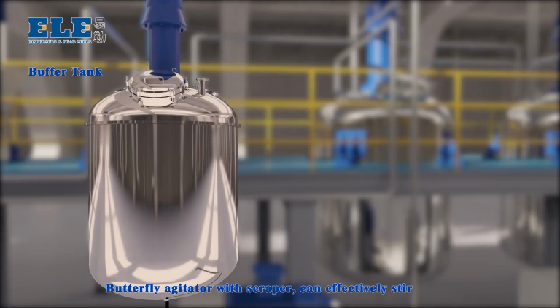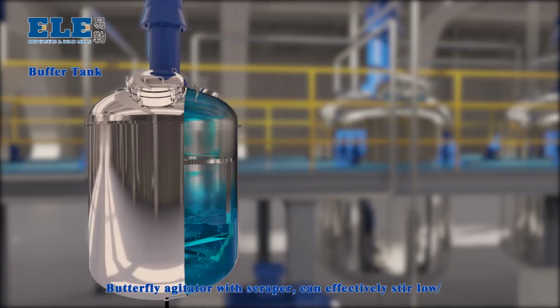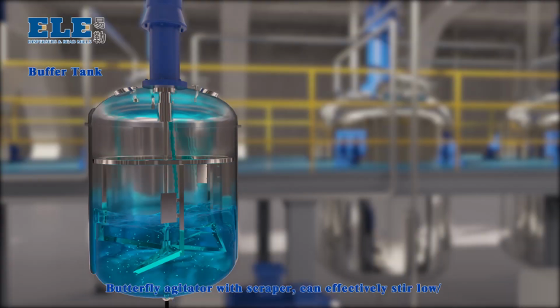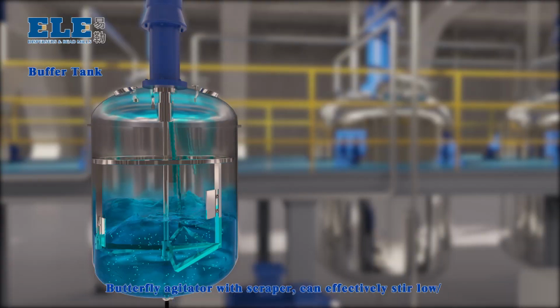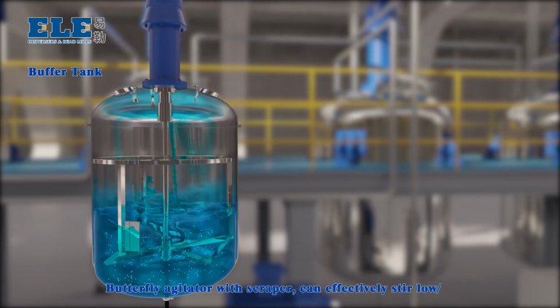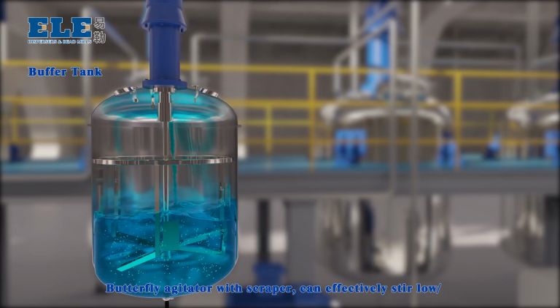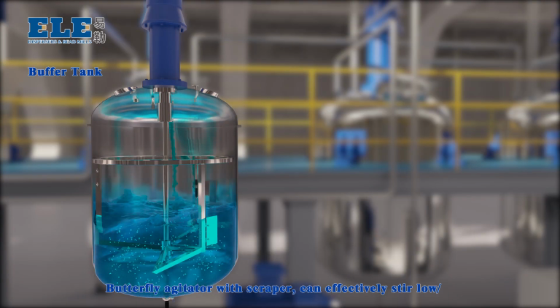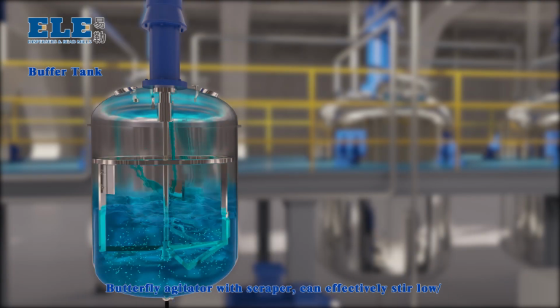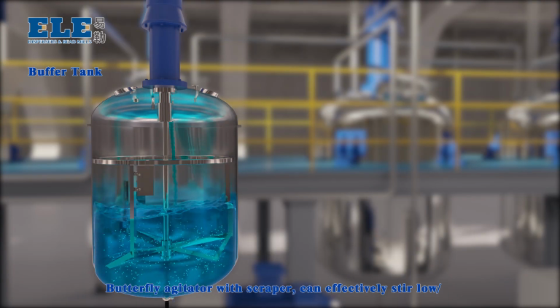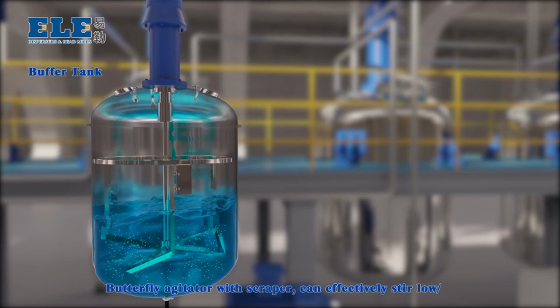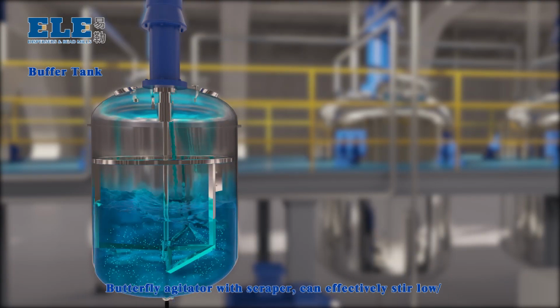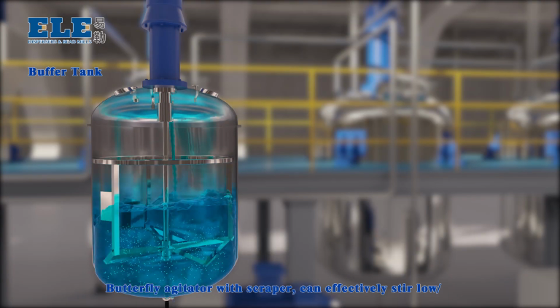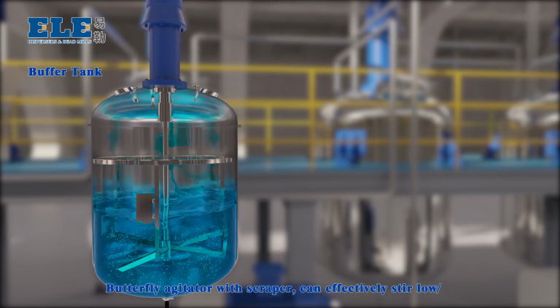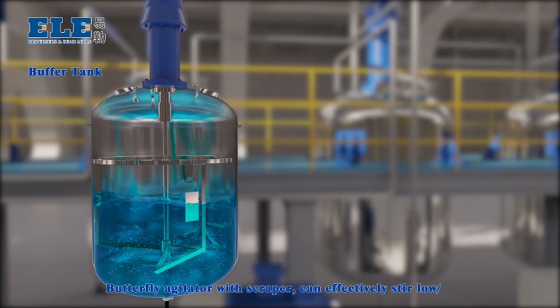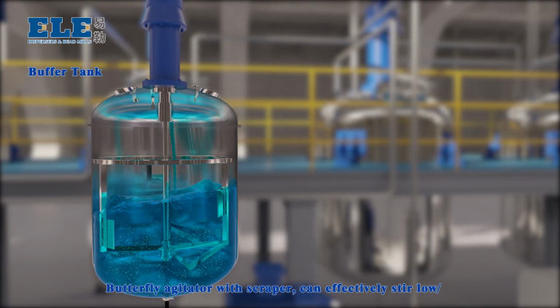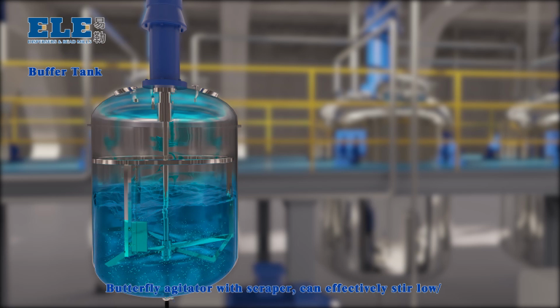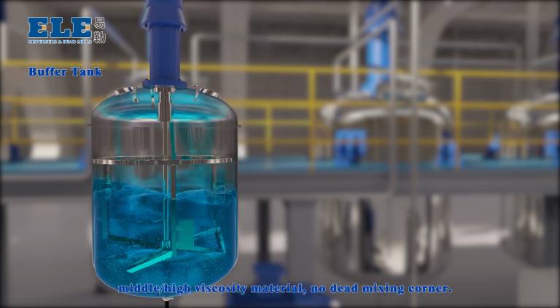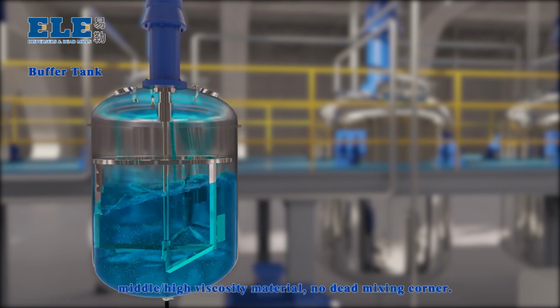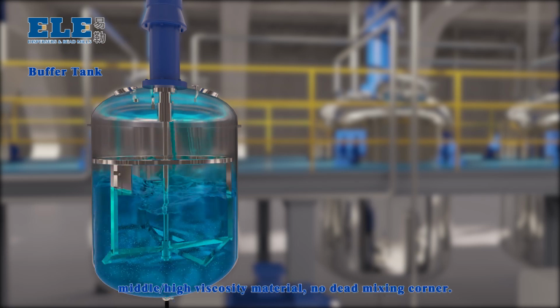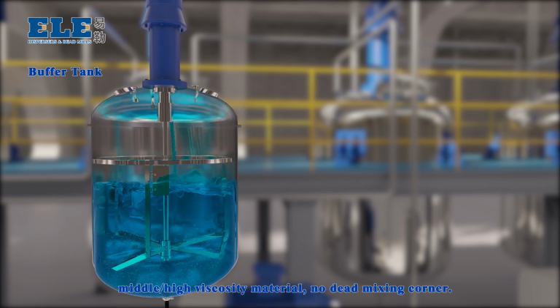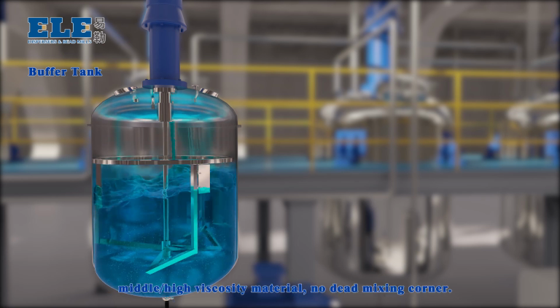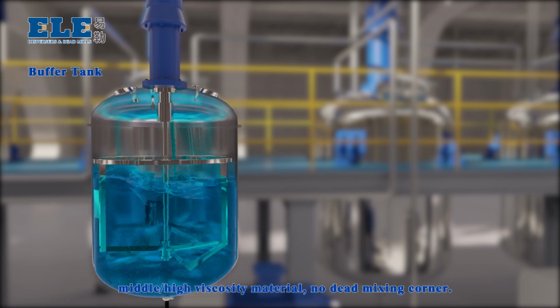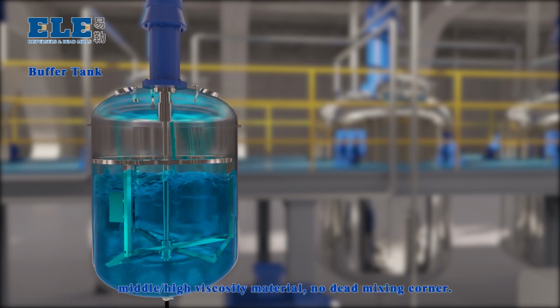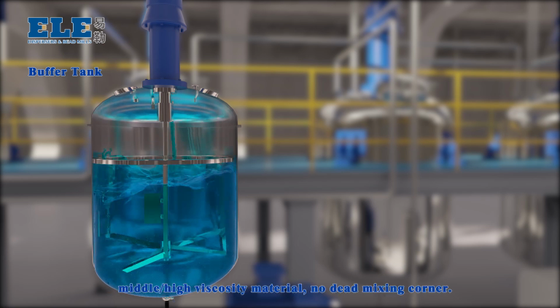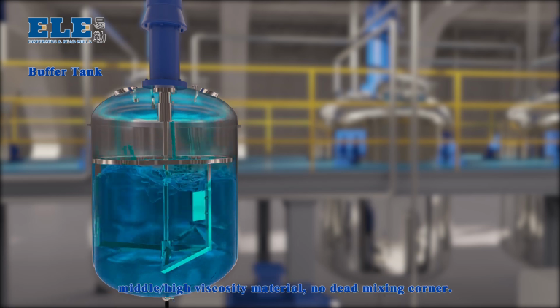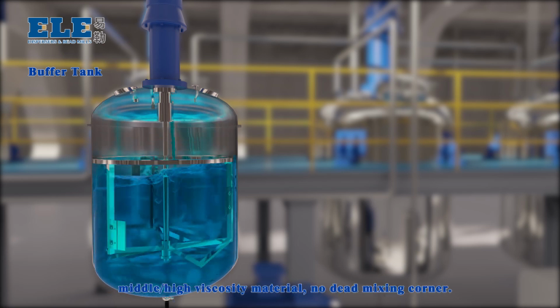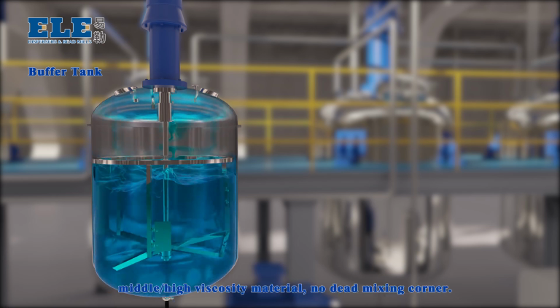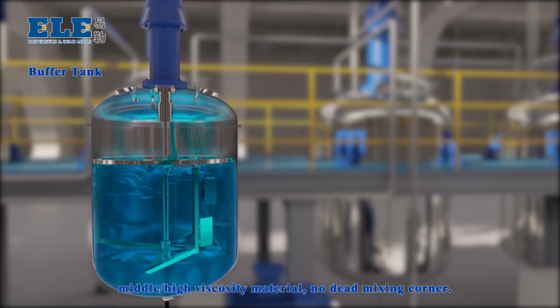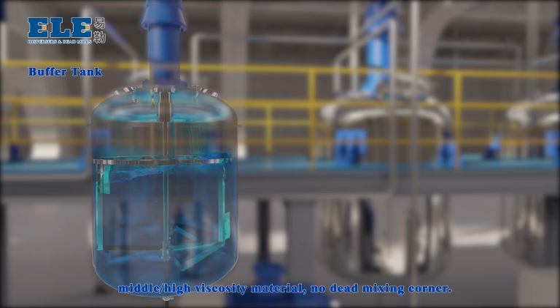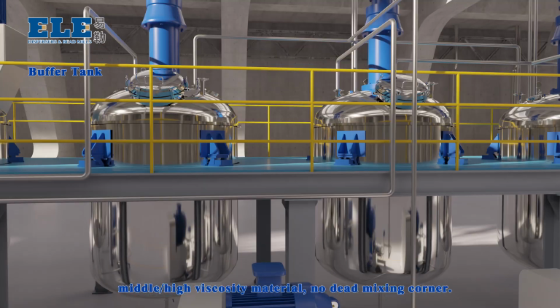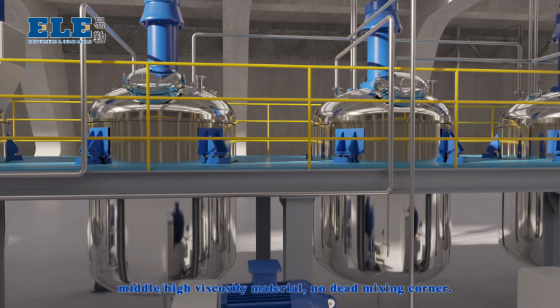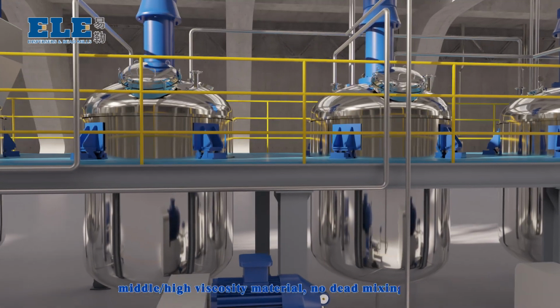Buffer Tank: a bottom agitator with scraper can effectively stir low, middle, and high viscosity materials with no dead mixing corners.